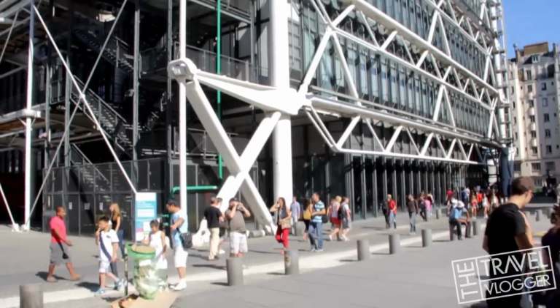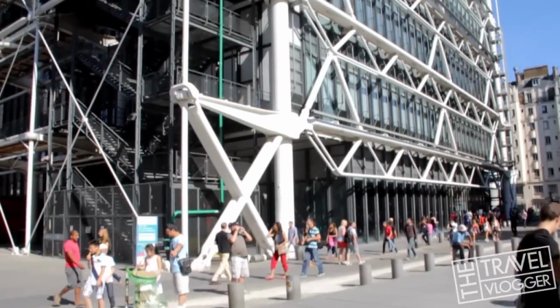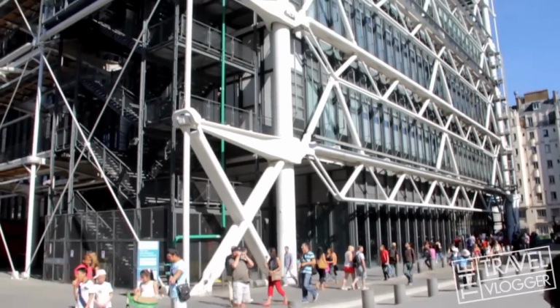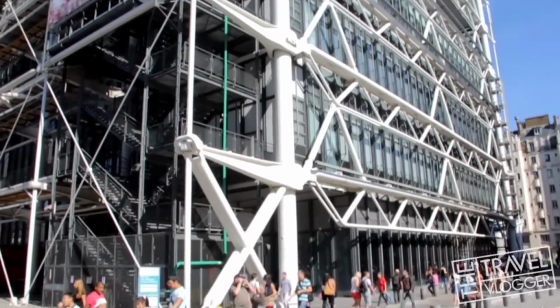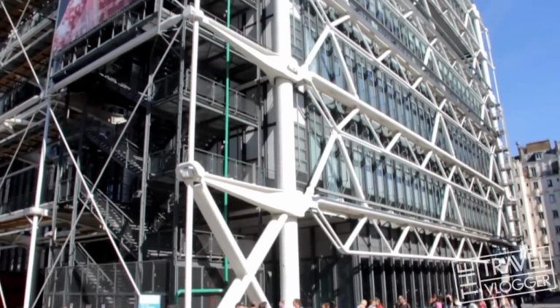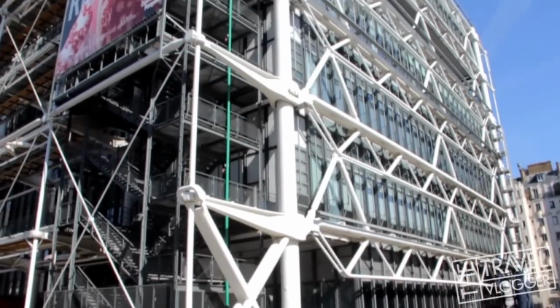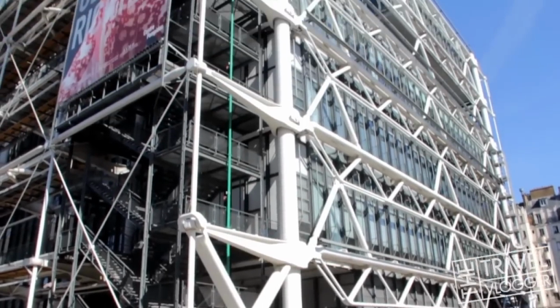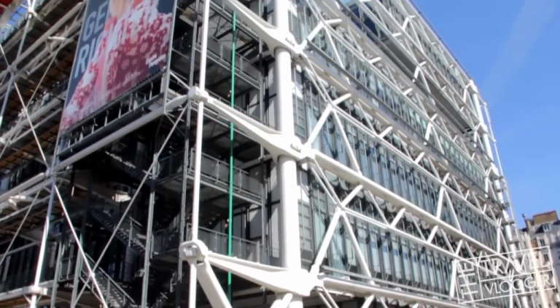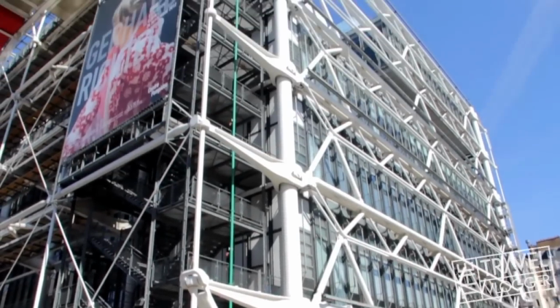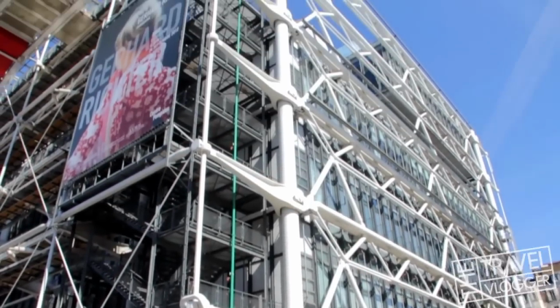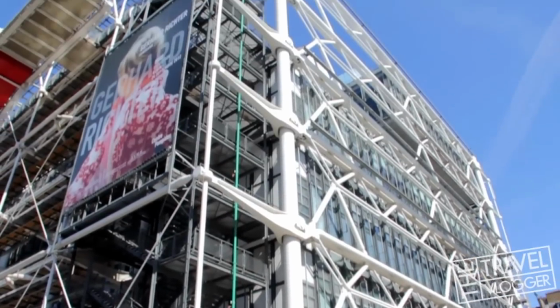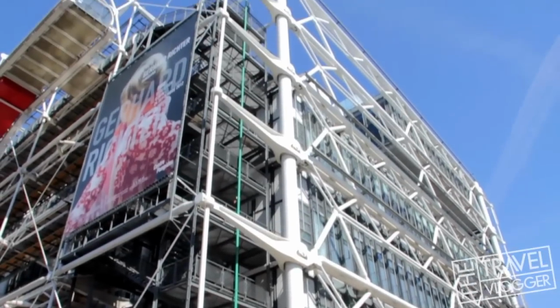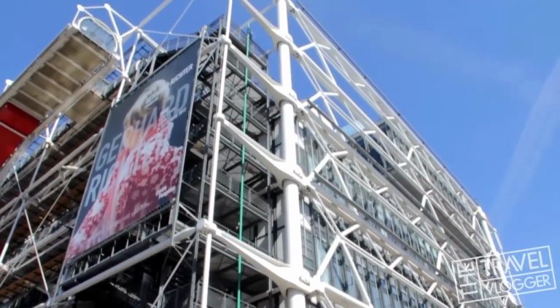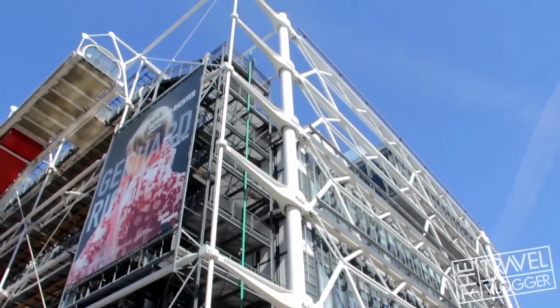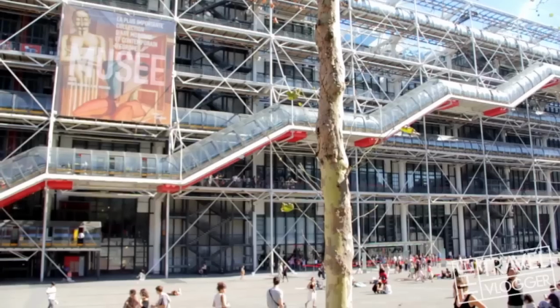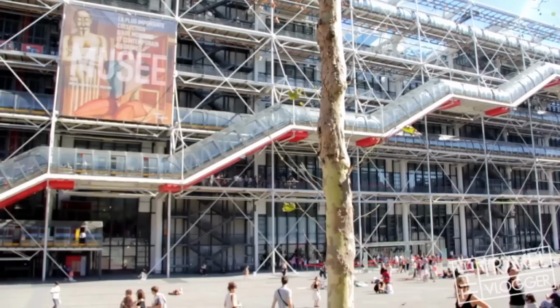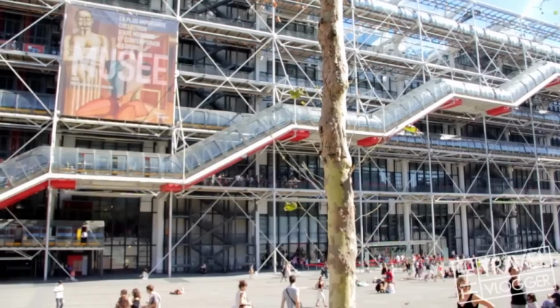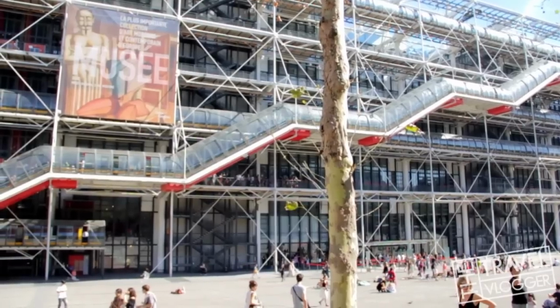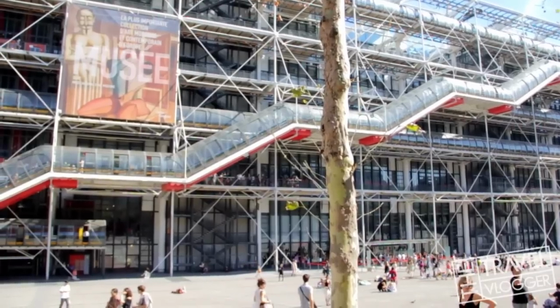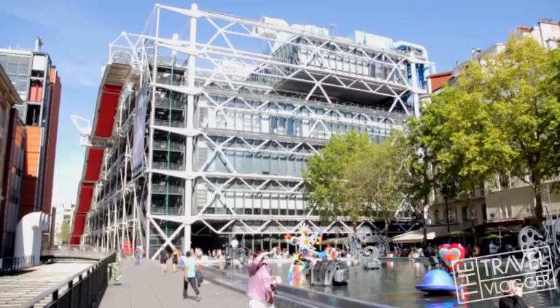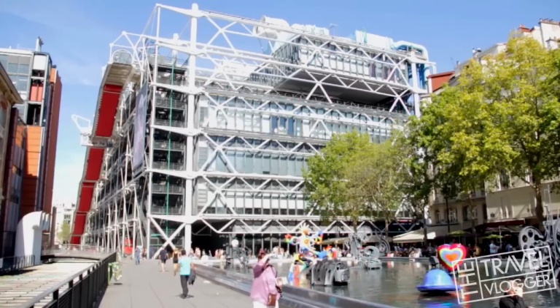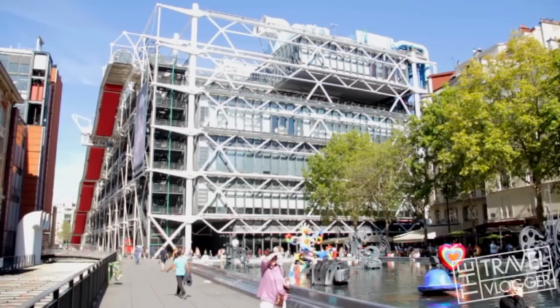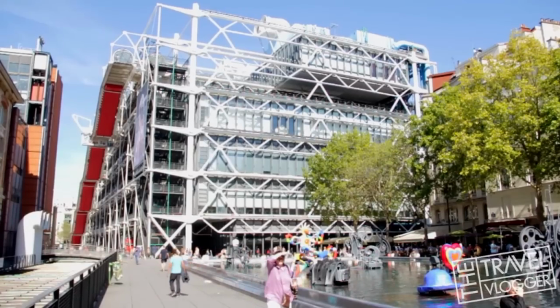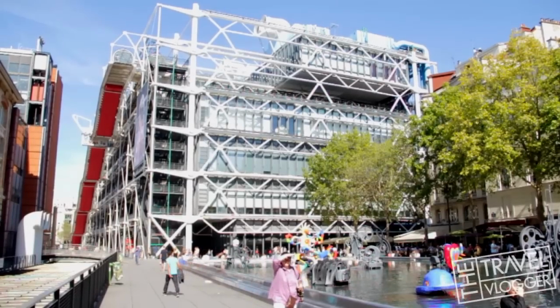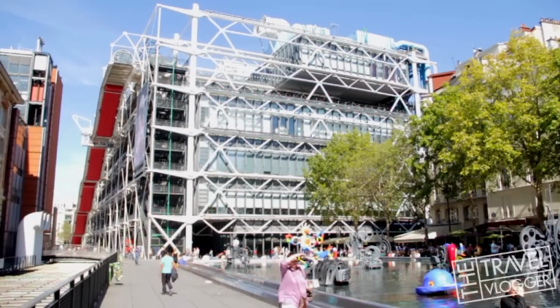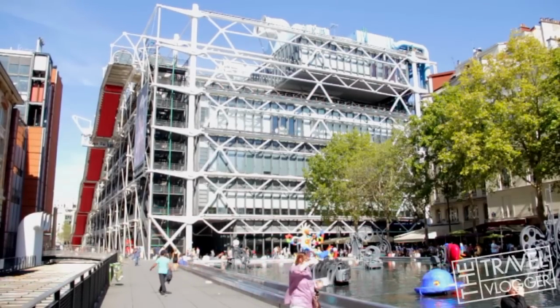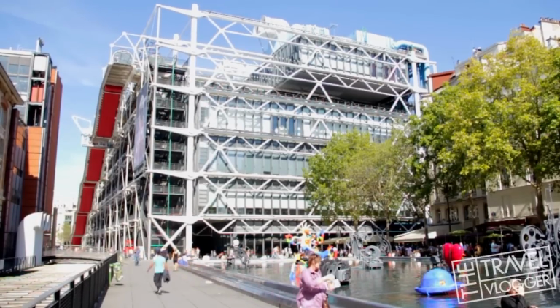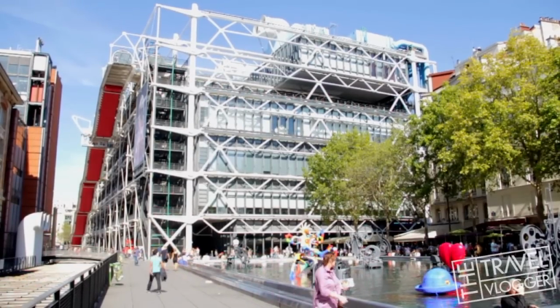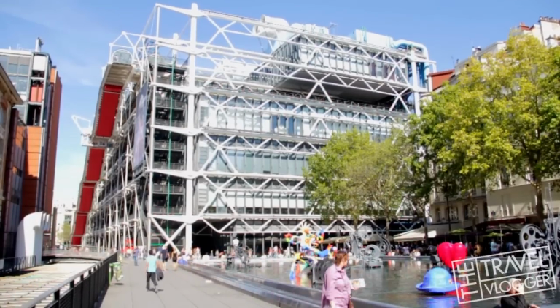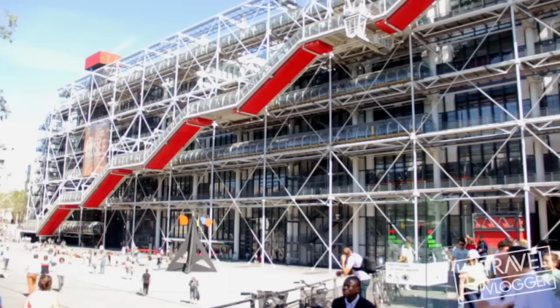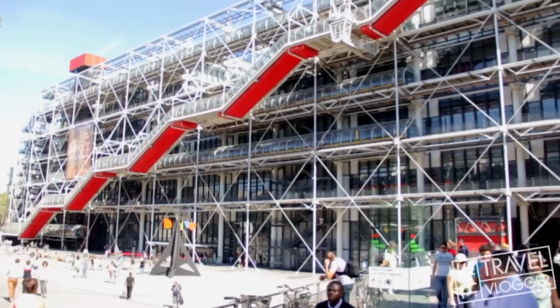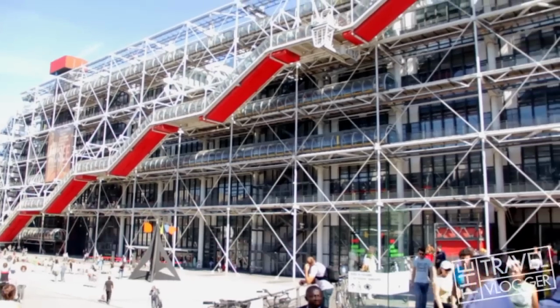The building's architecture is said to symbolize the spirit of the 20th century. Yeah, I'd say that's about right.